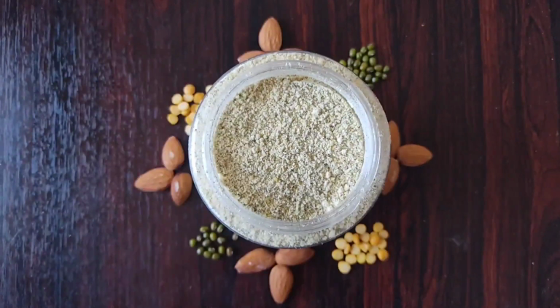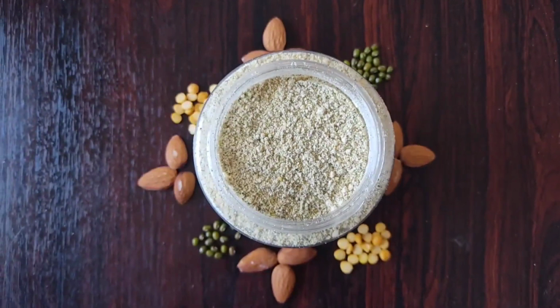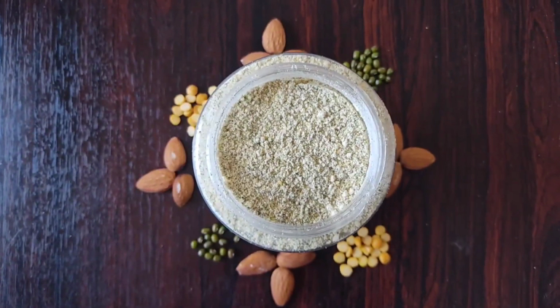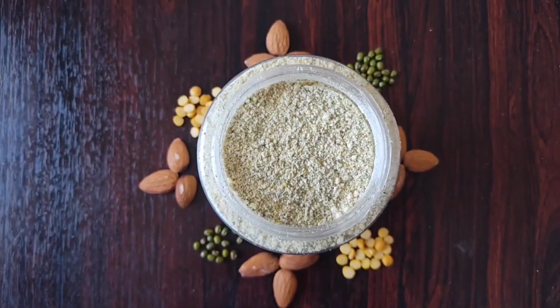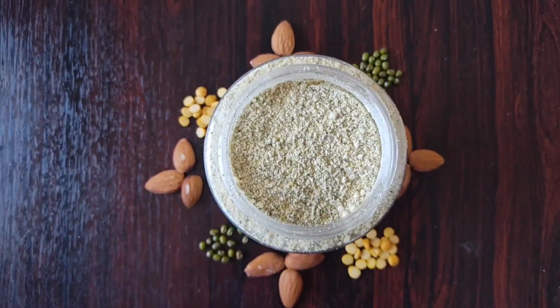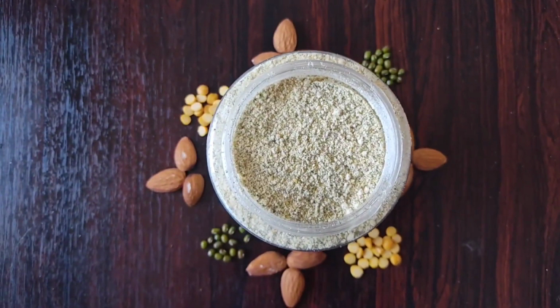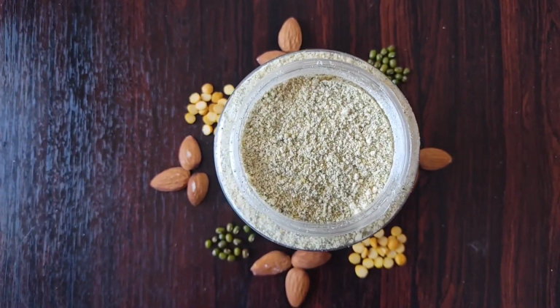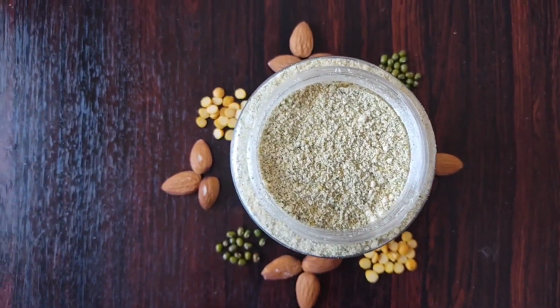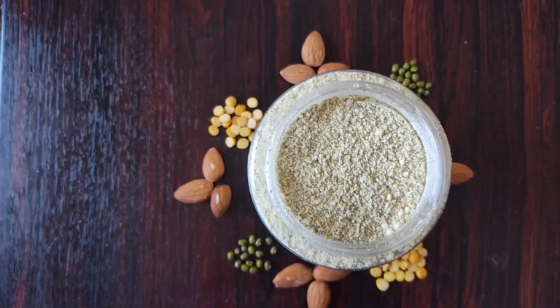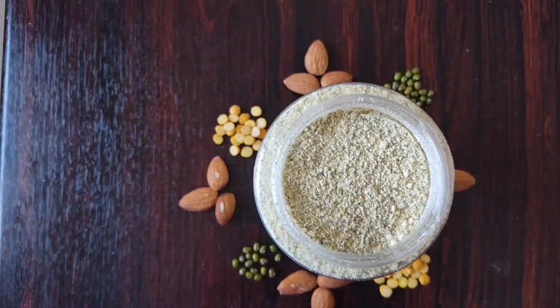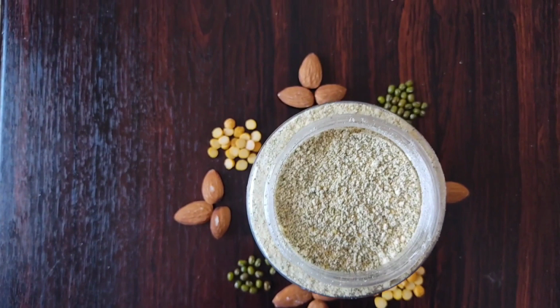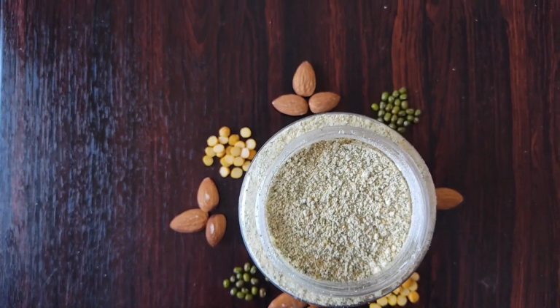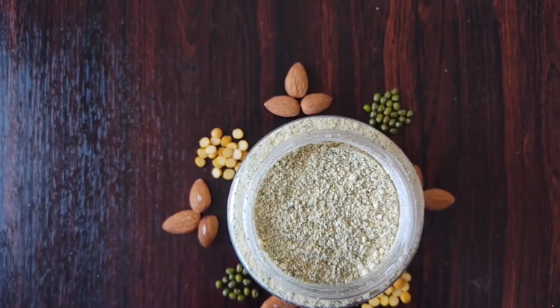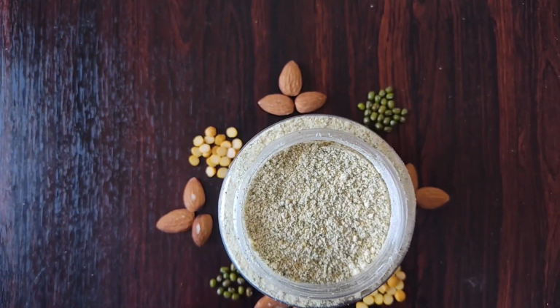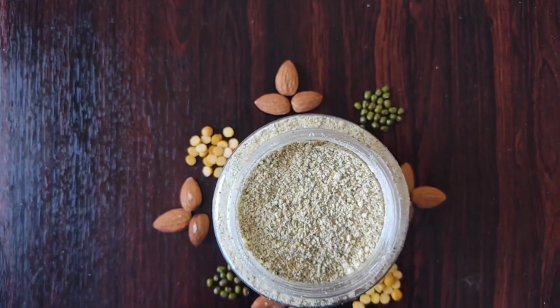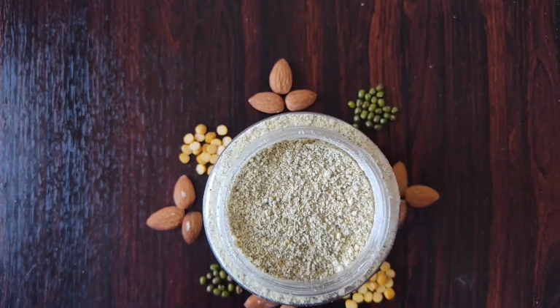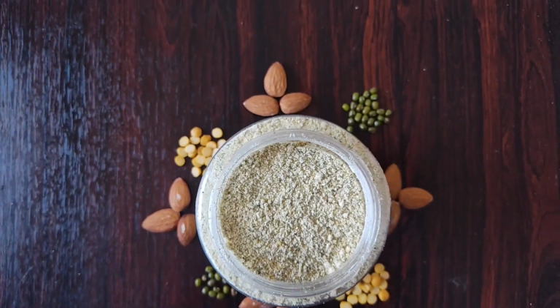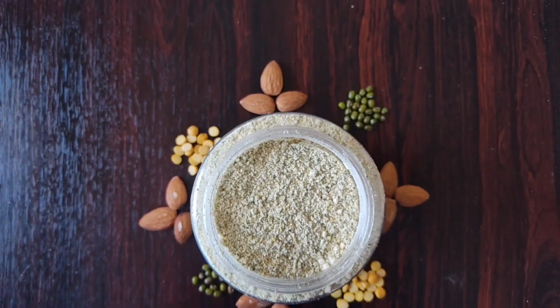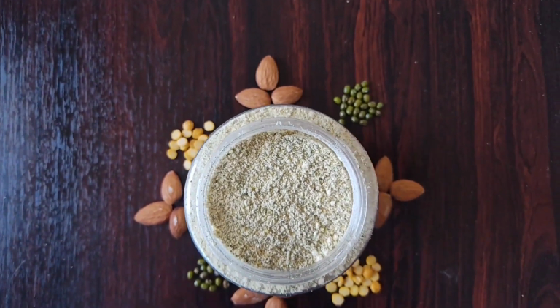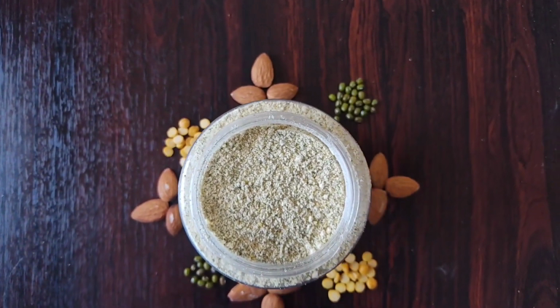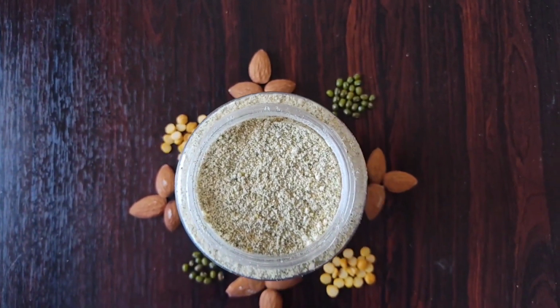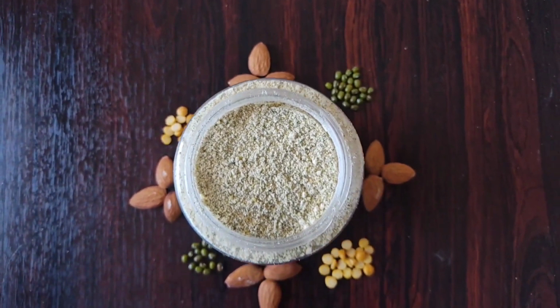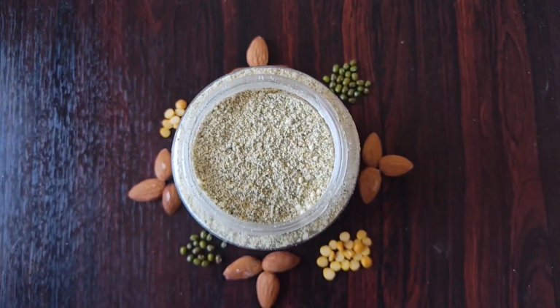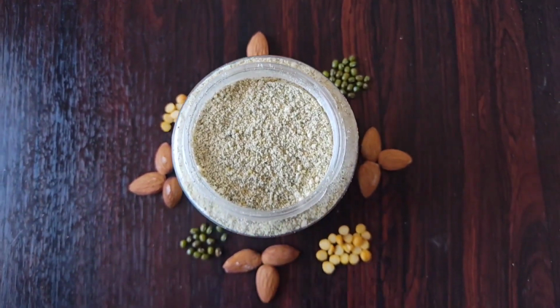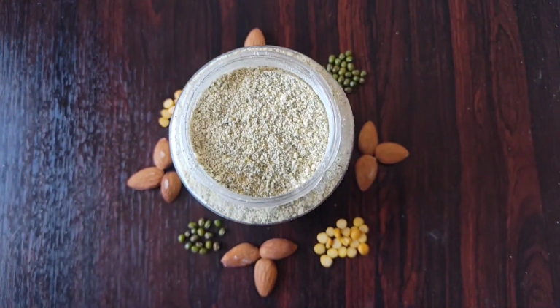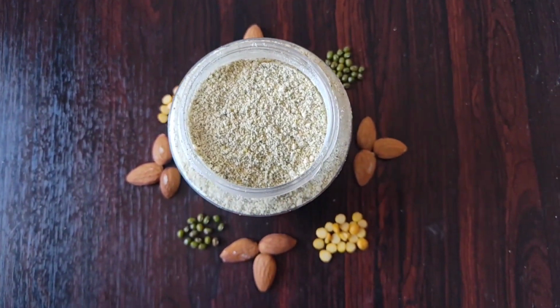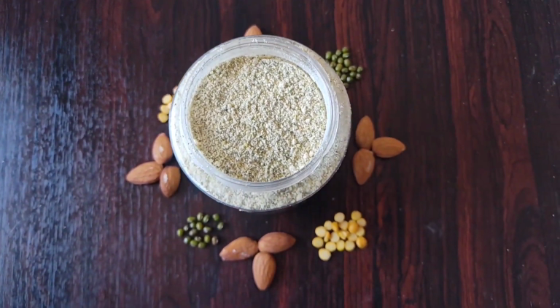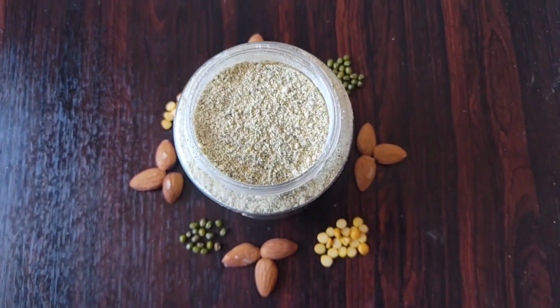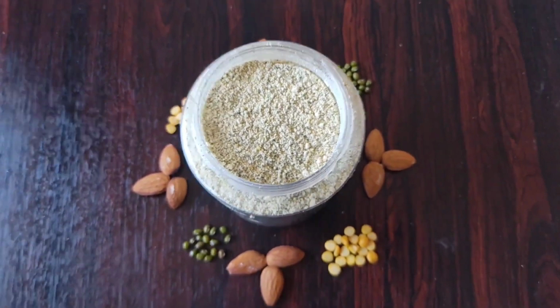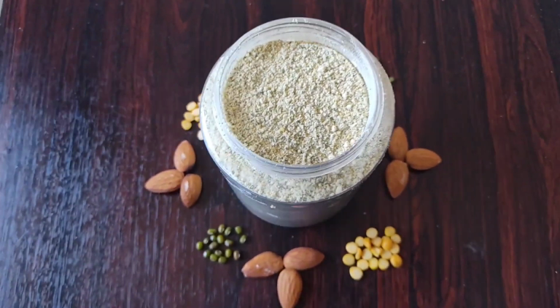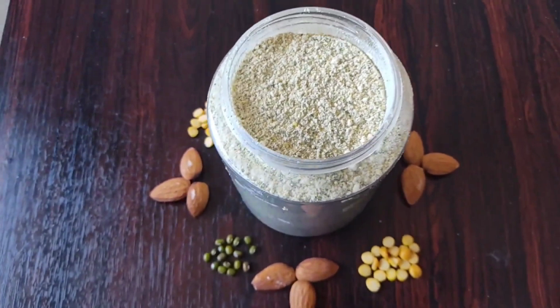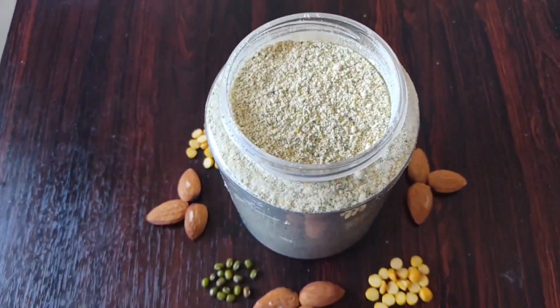I'm going to show you this baby bath powder. For this baby bath powder, I'm going to use 3 ingredients.